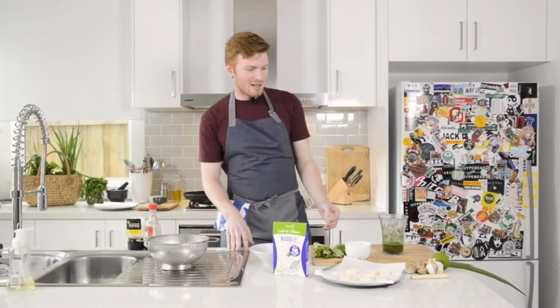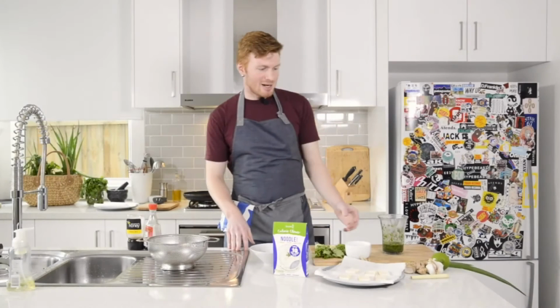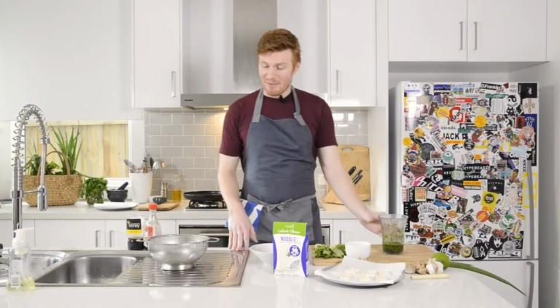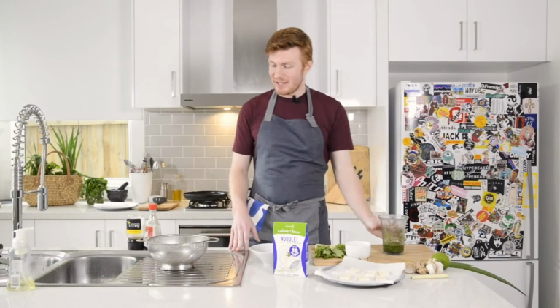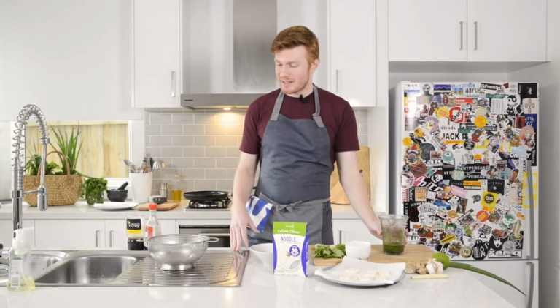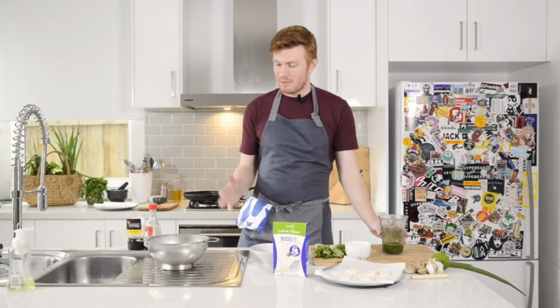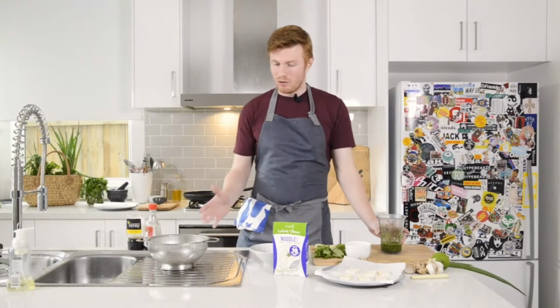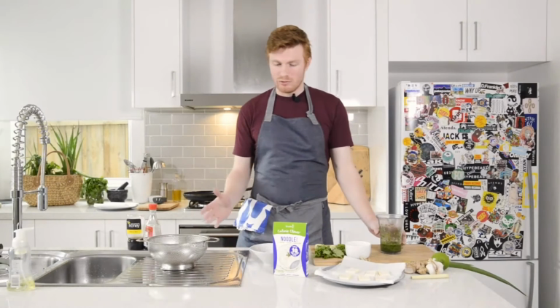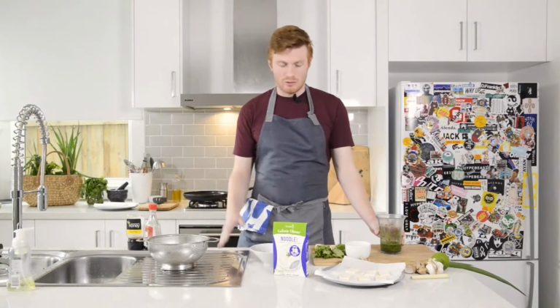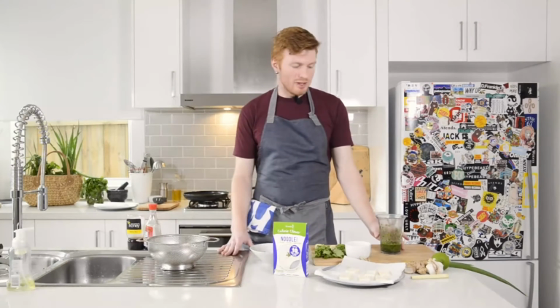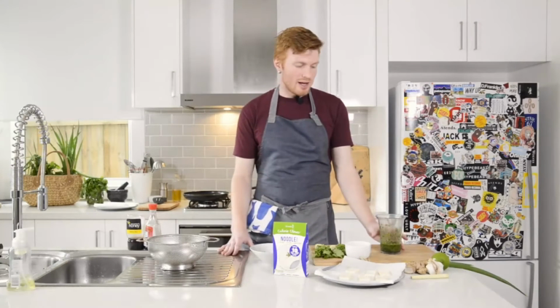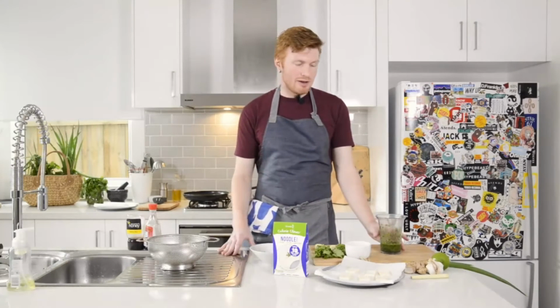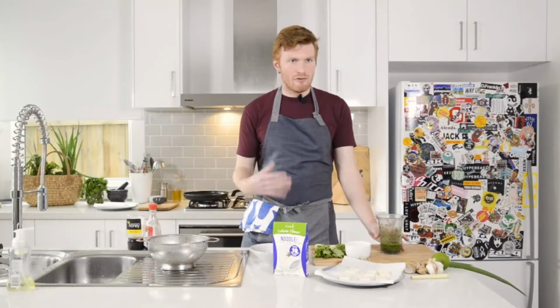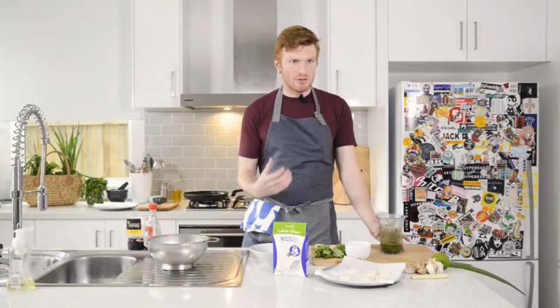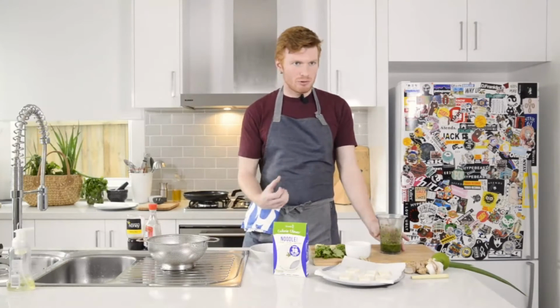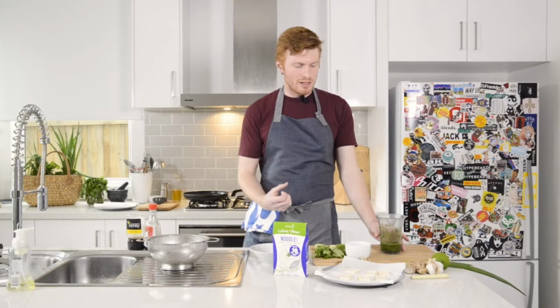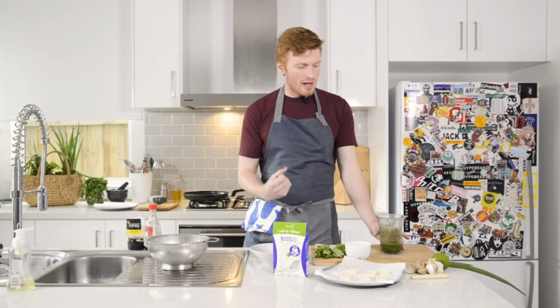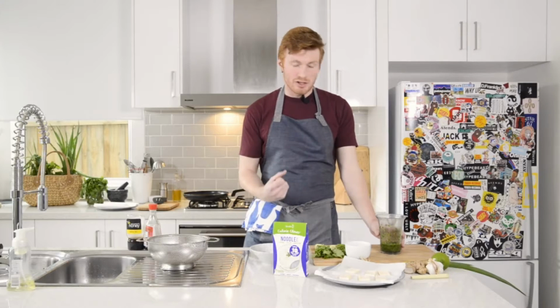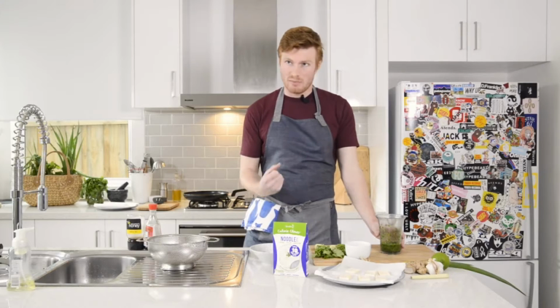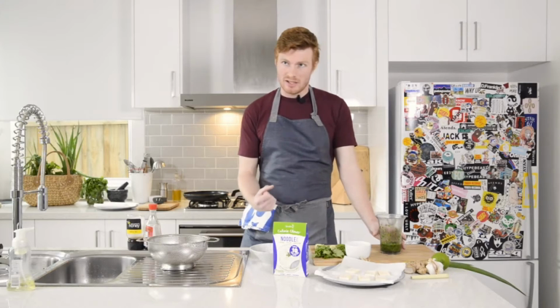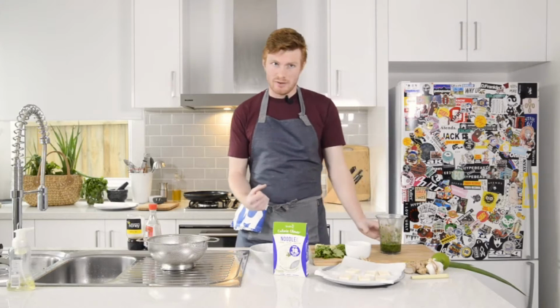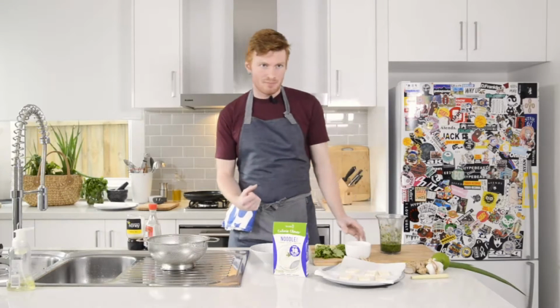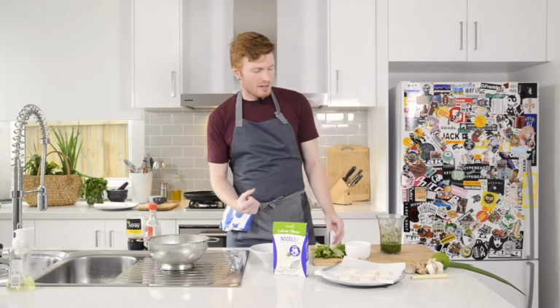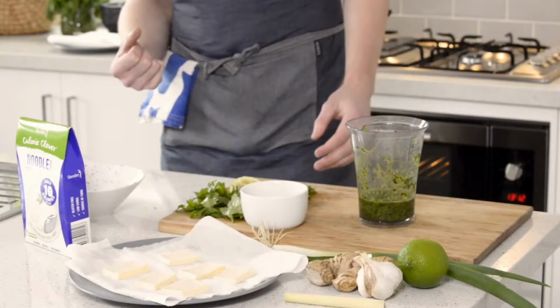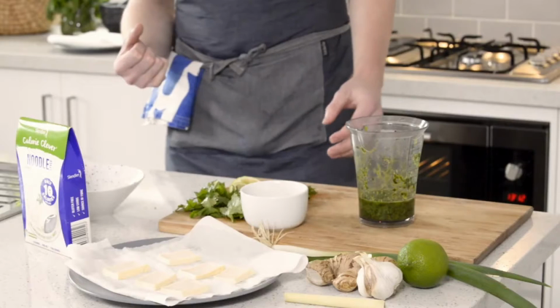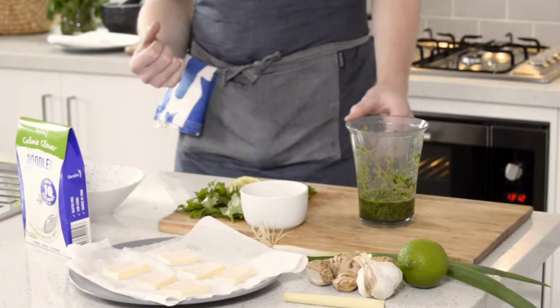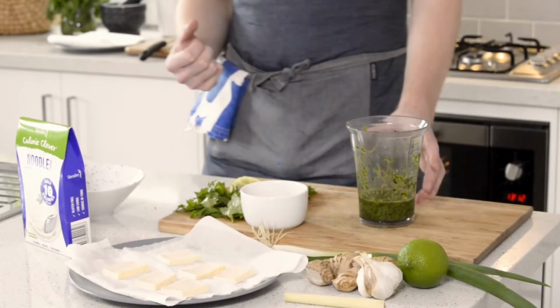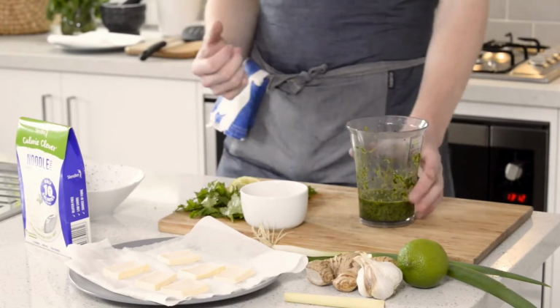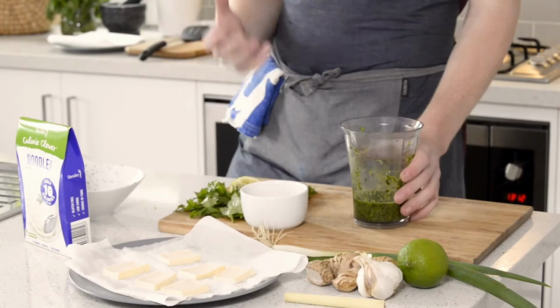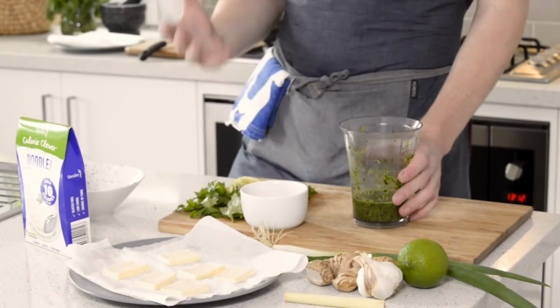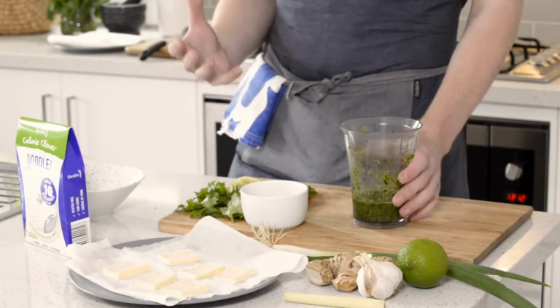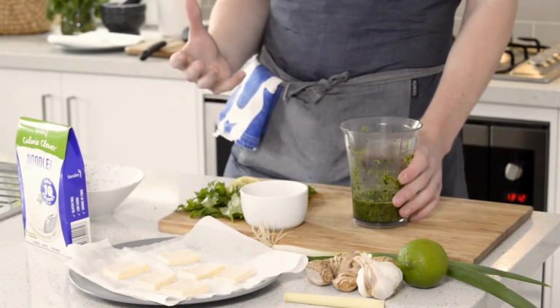Today we're making some noodles with a vibrant green Asian style pesto — it's a great dinnertime meal.